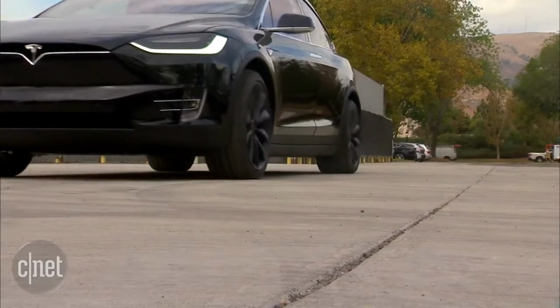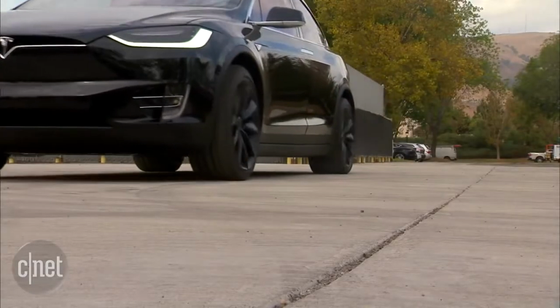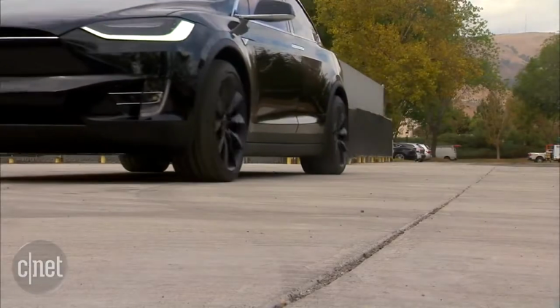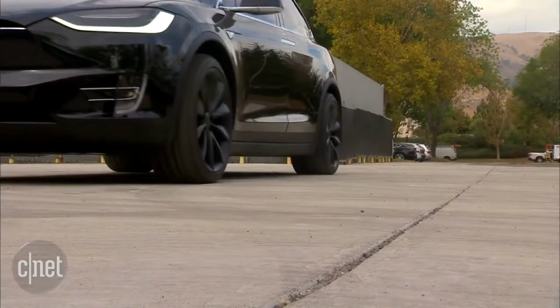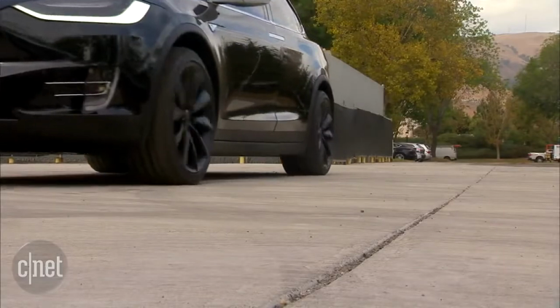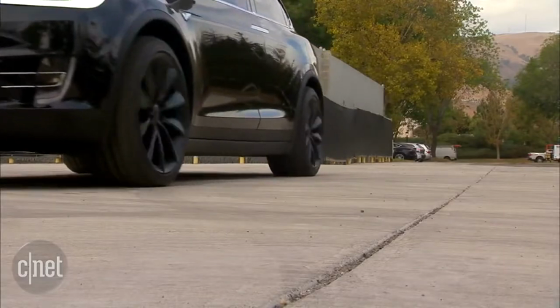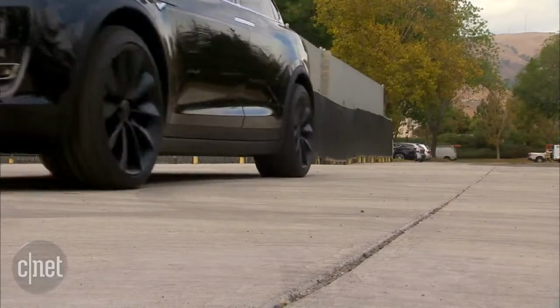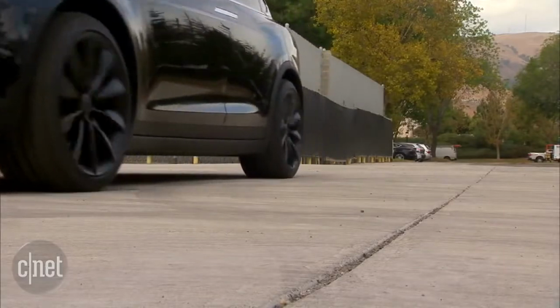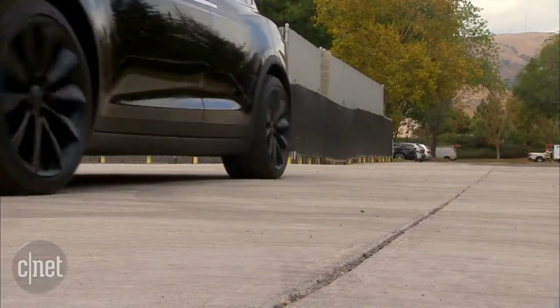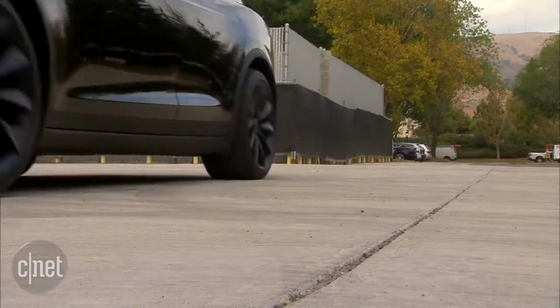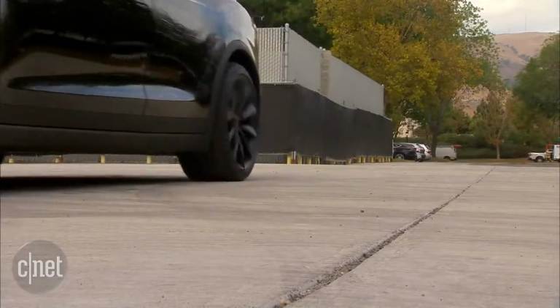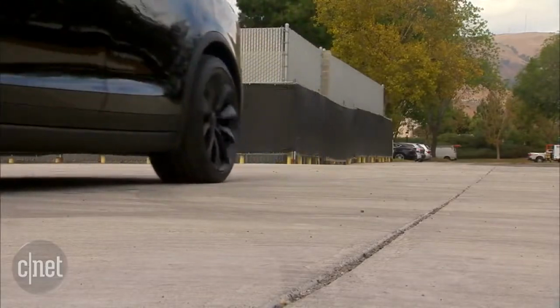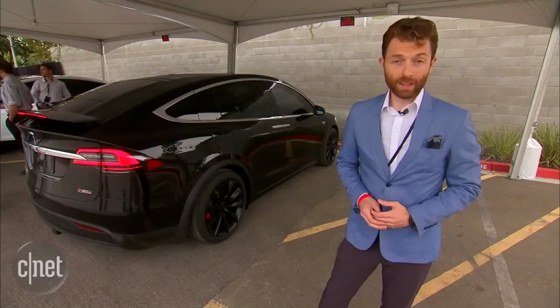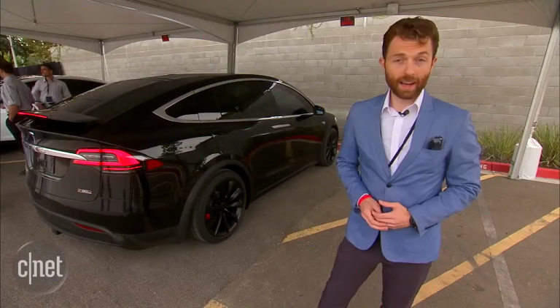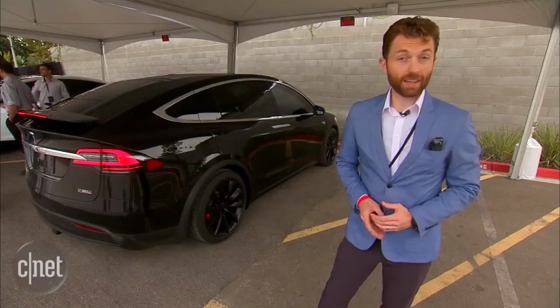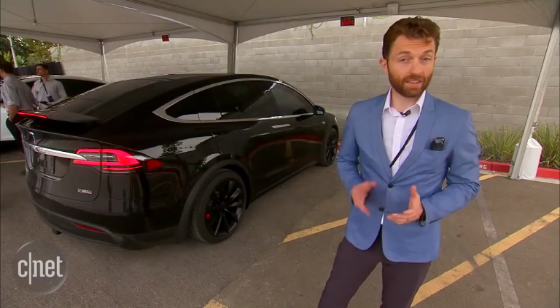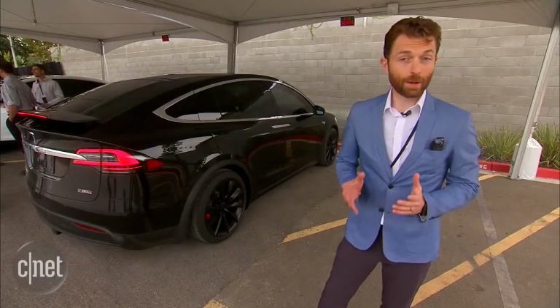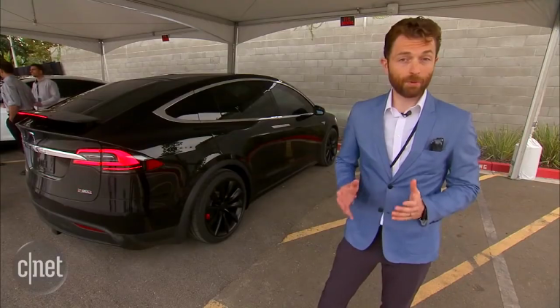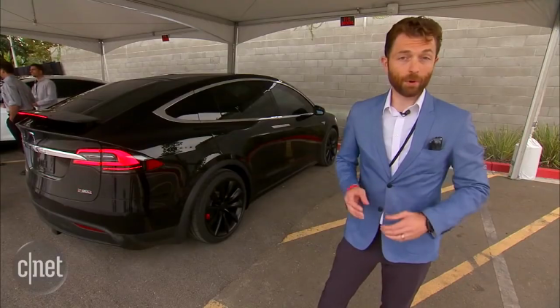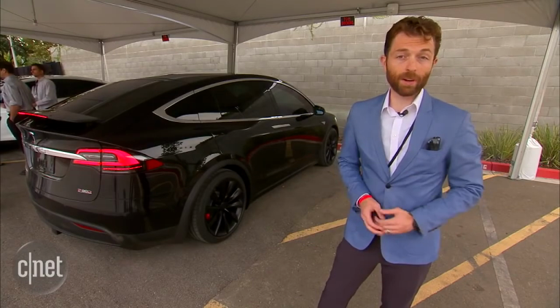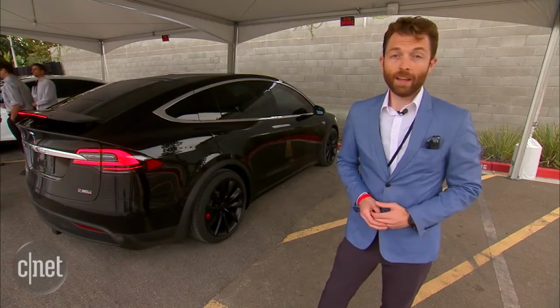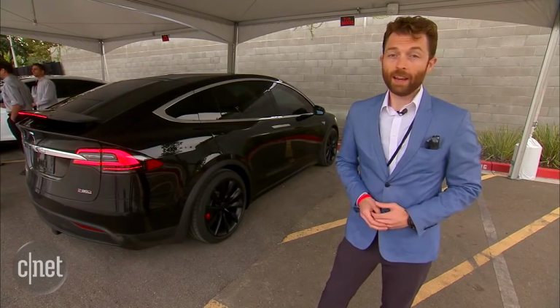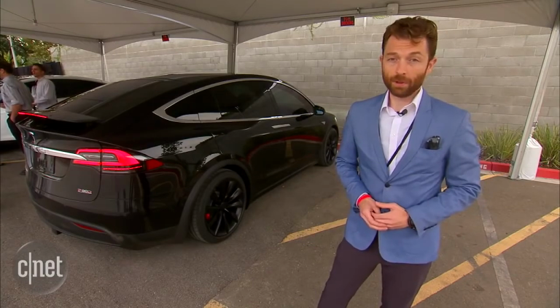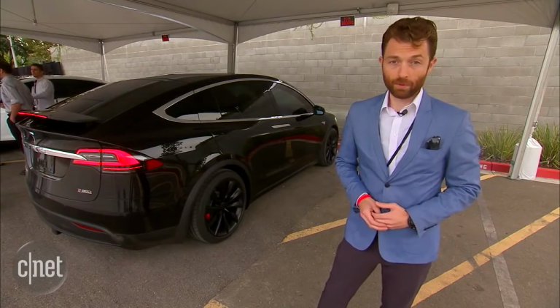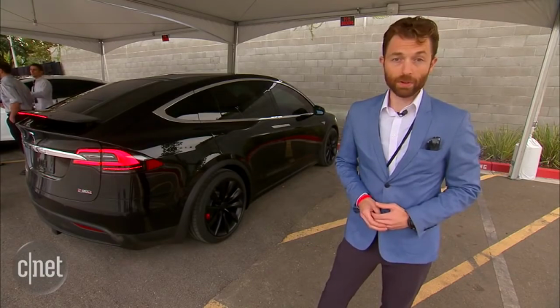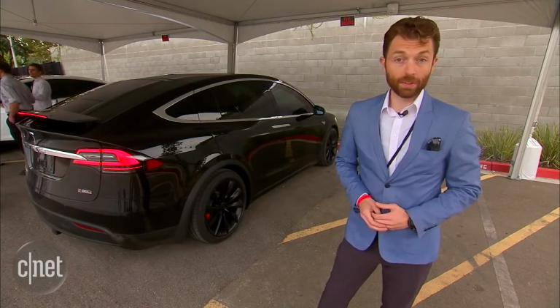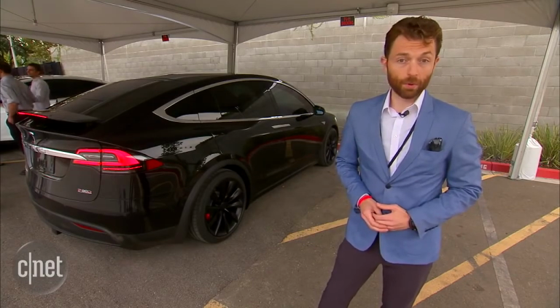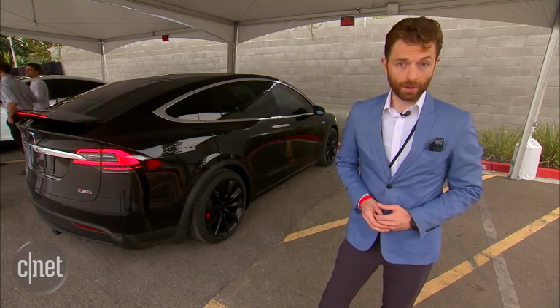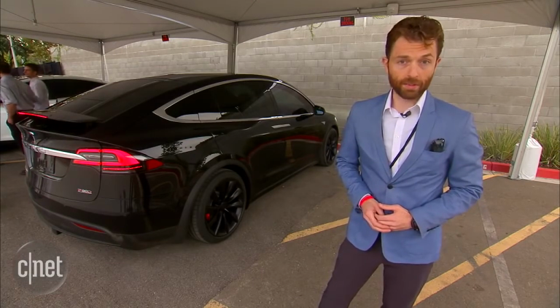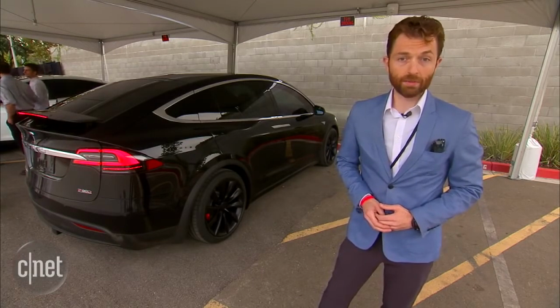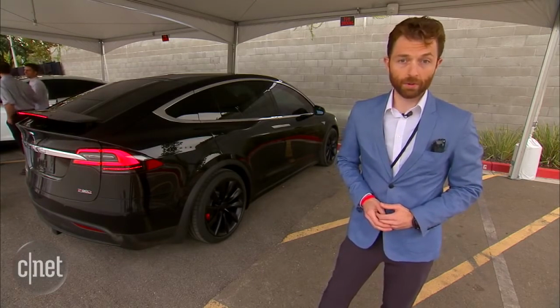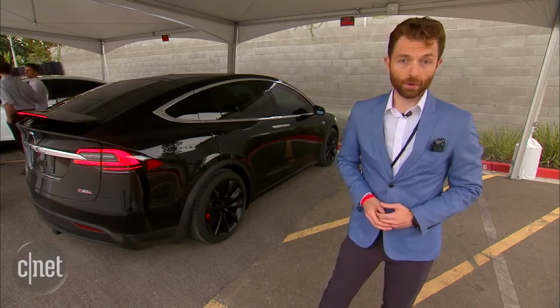But right now, it's a great start. The car drives great, it feels great, it's really high-end. It's a step forward, and I'm looking forward to seeing more of these on the road.